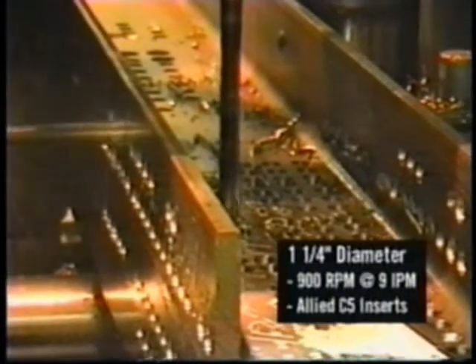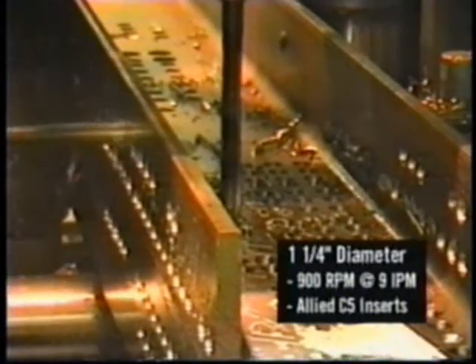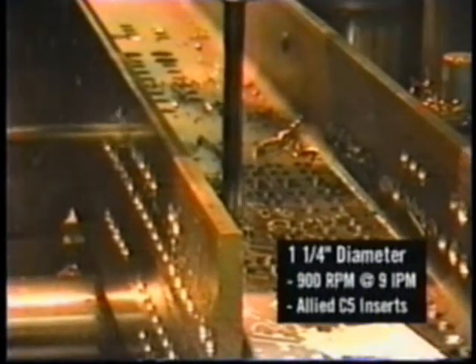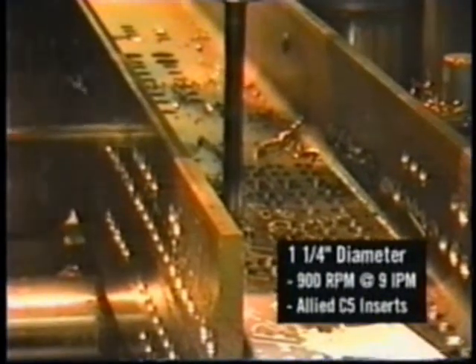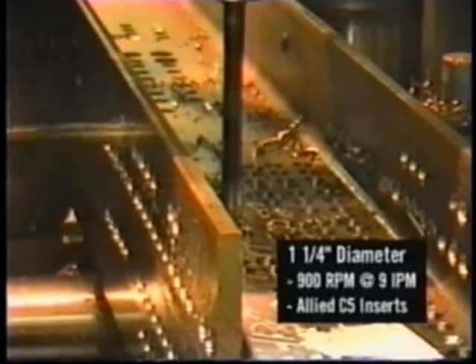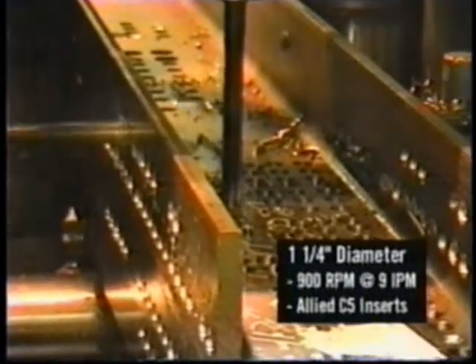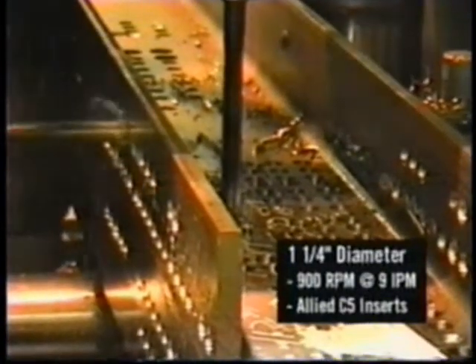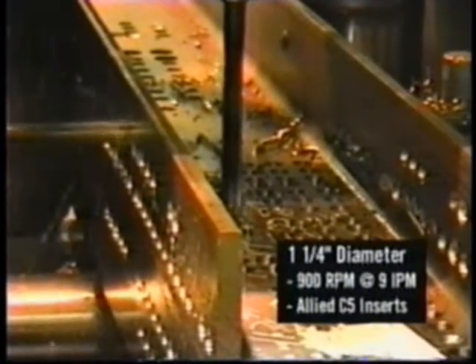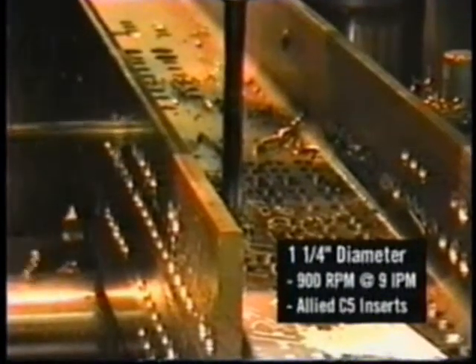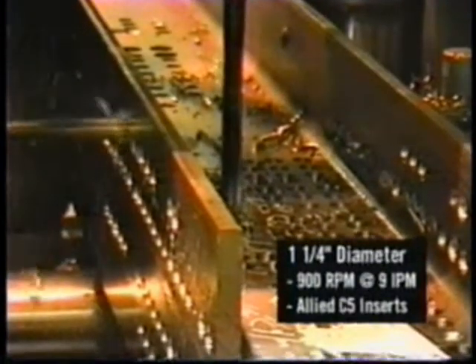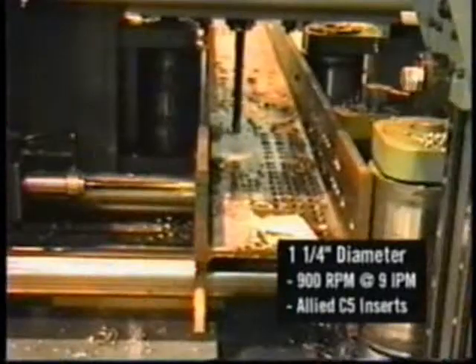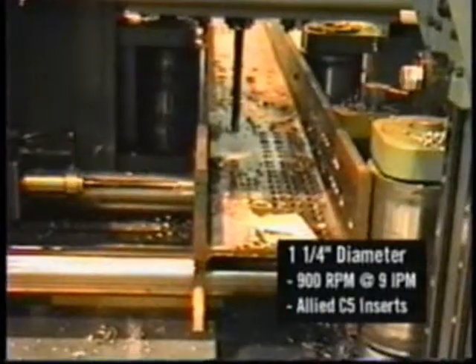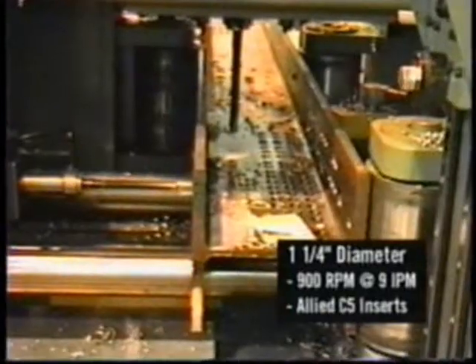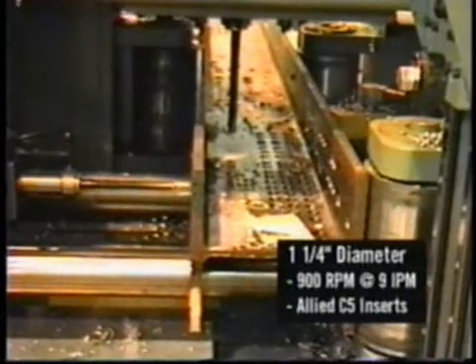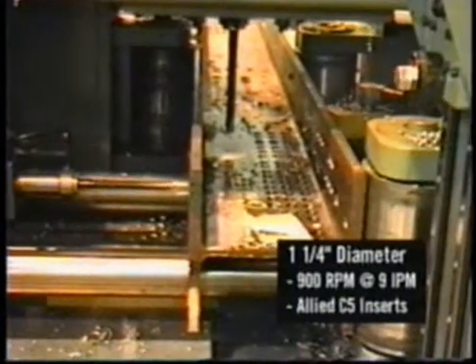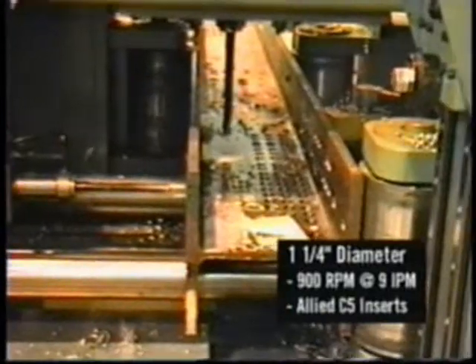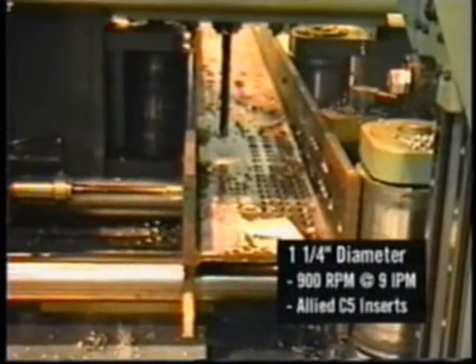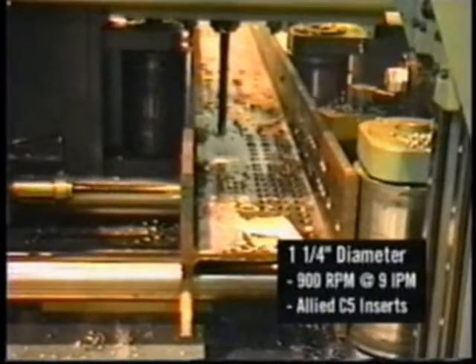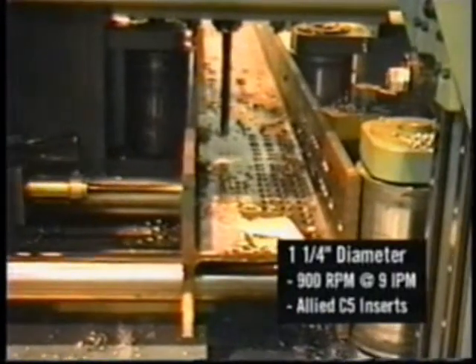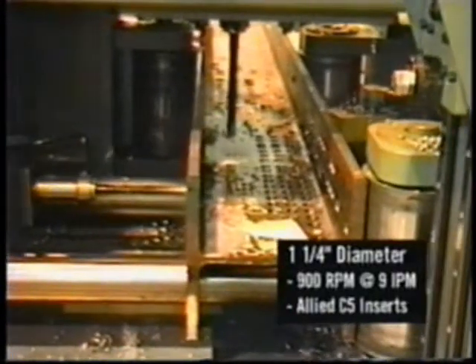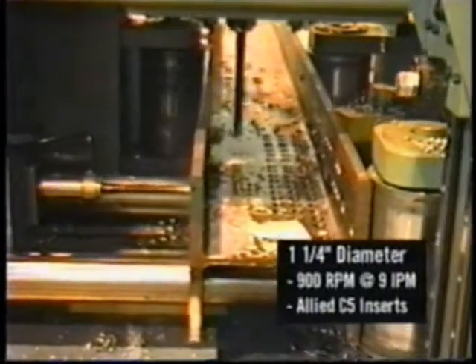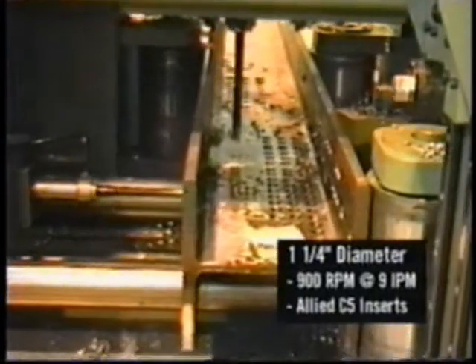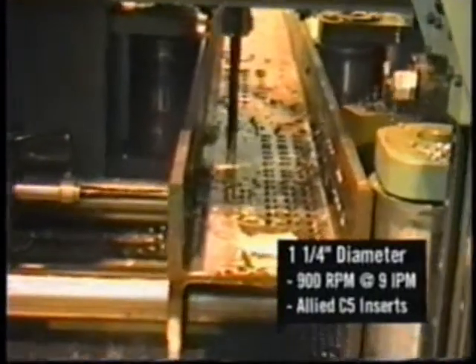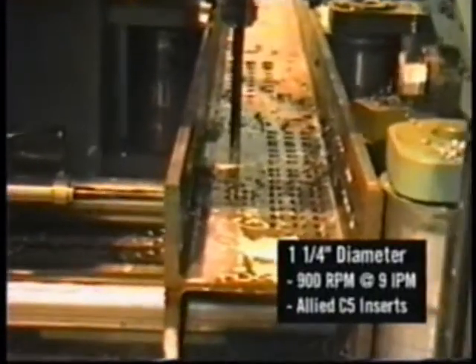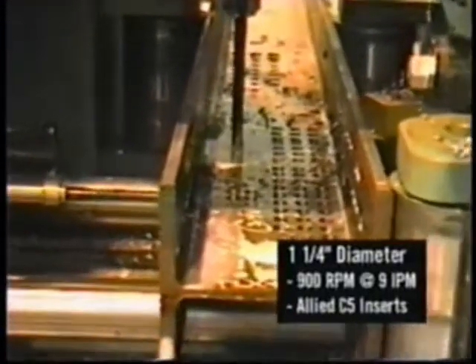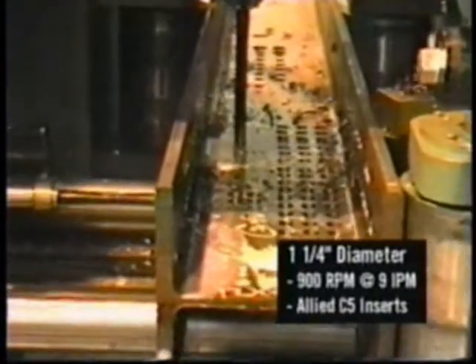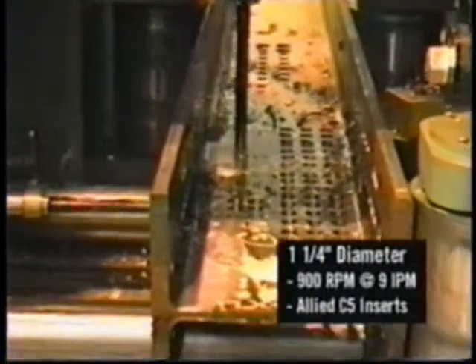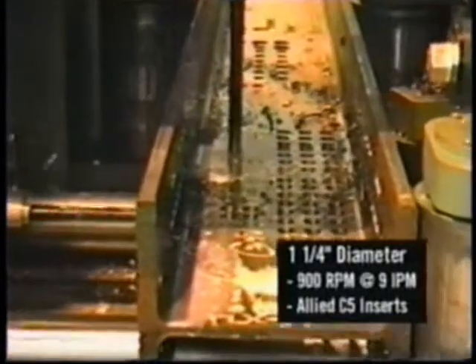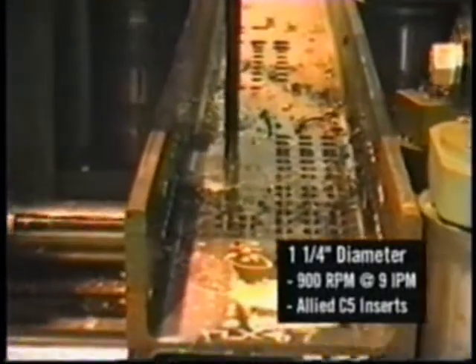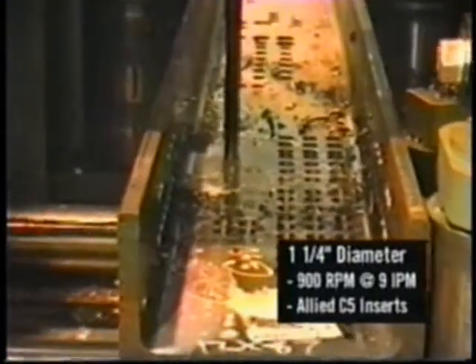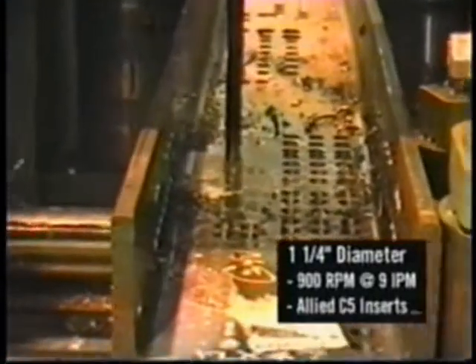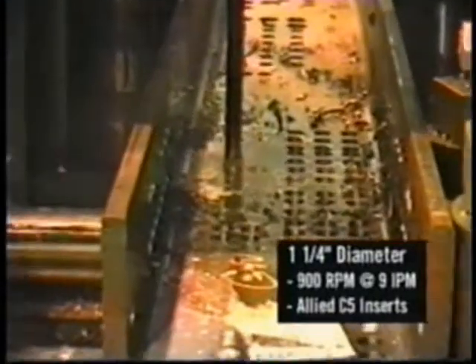Once the start point is calibrated, the servo feed system switches to rapid advance mode up to 700 inches per minute.